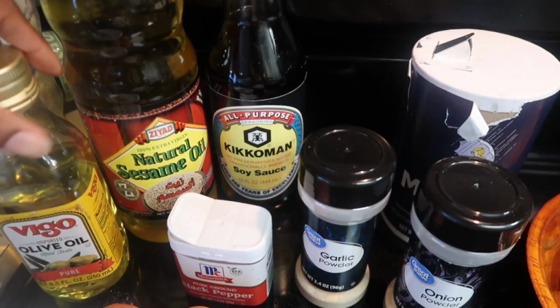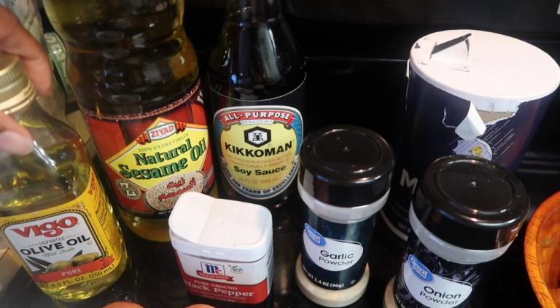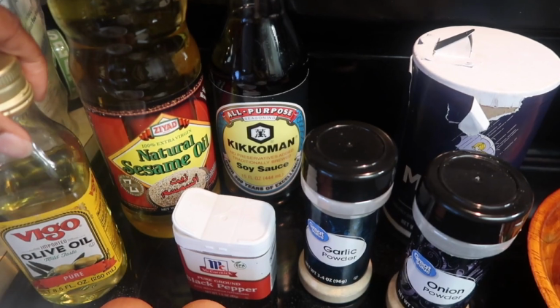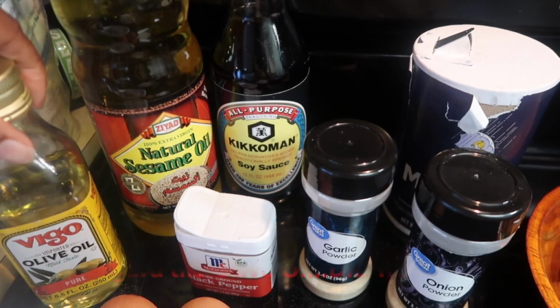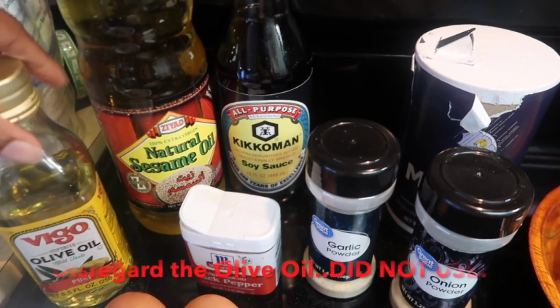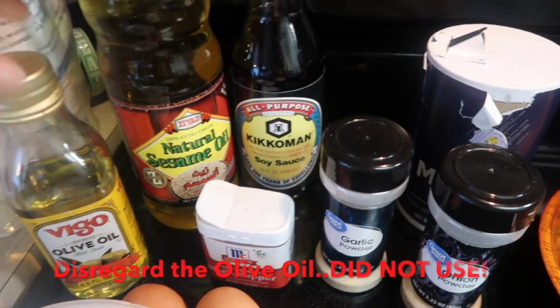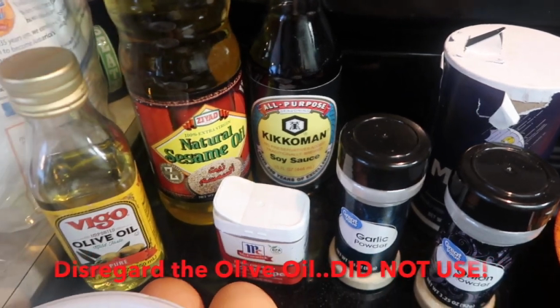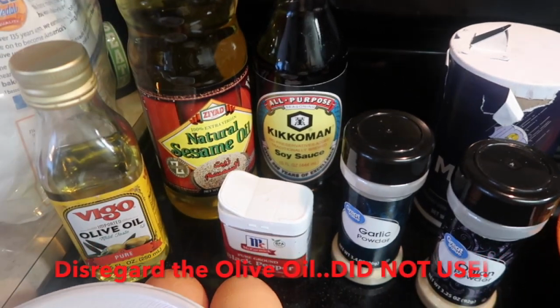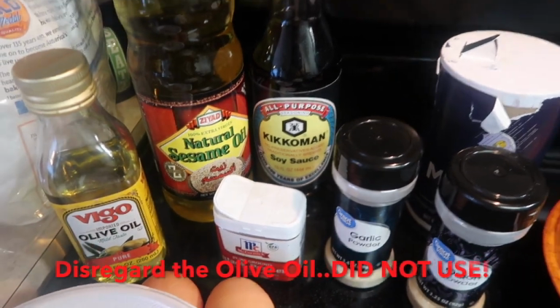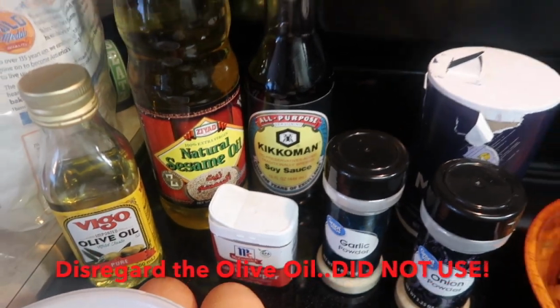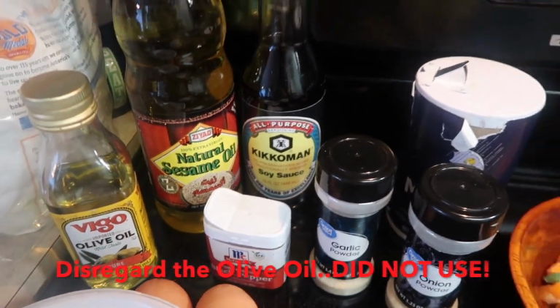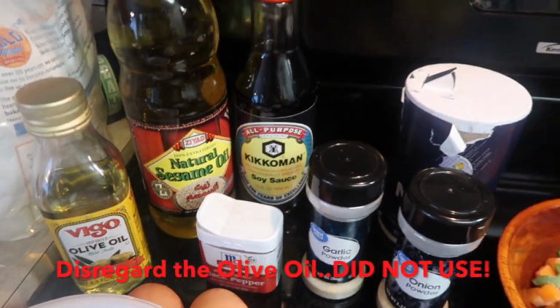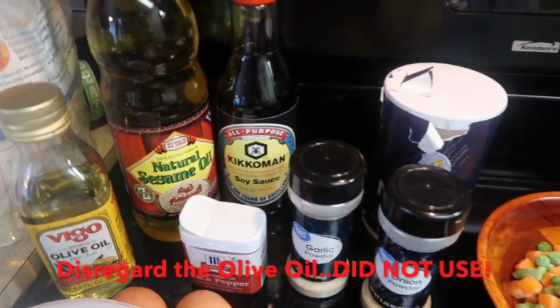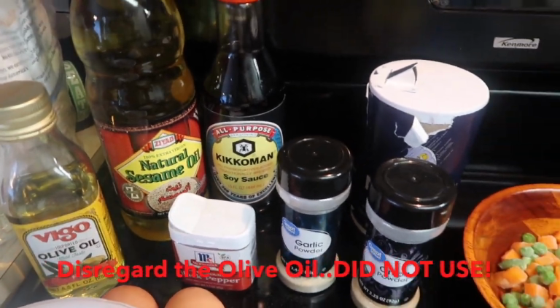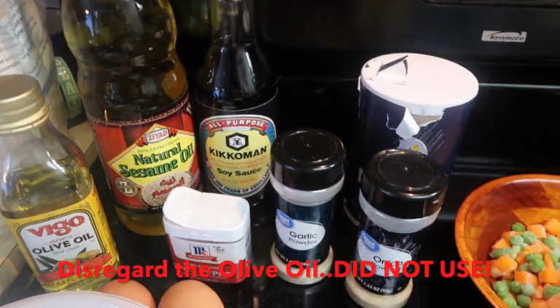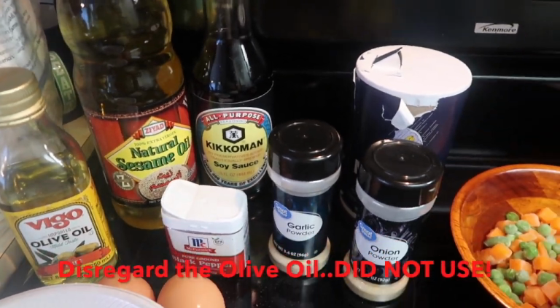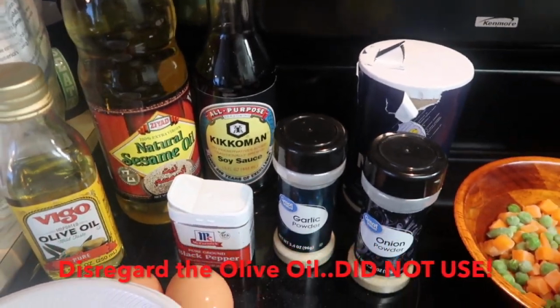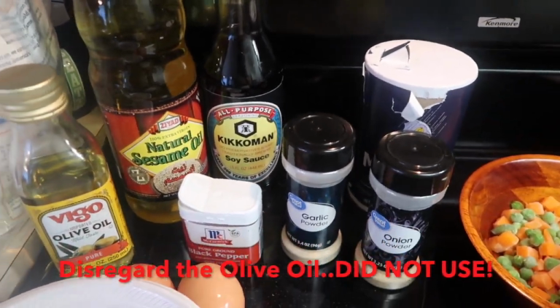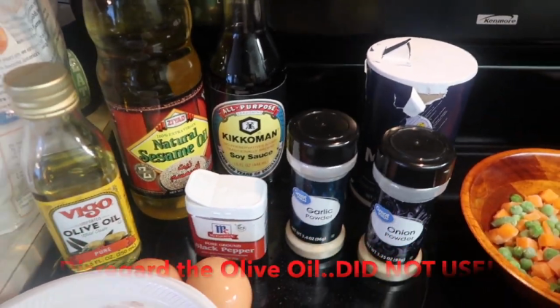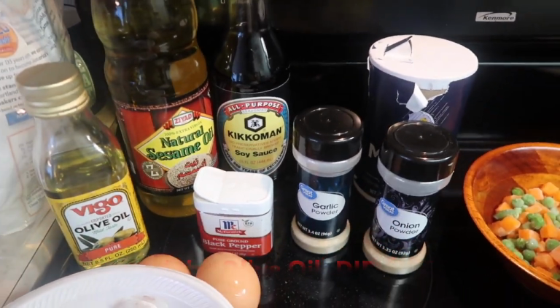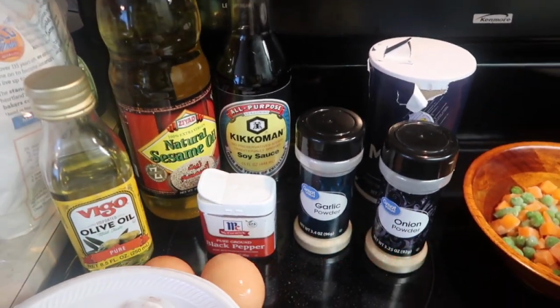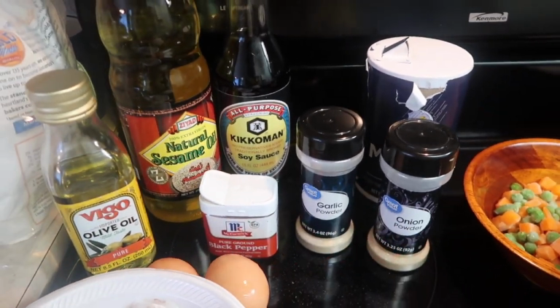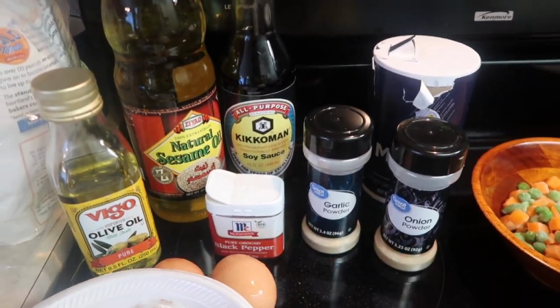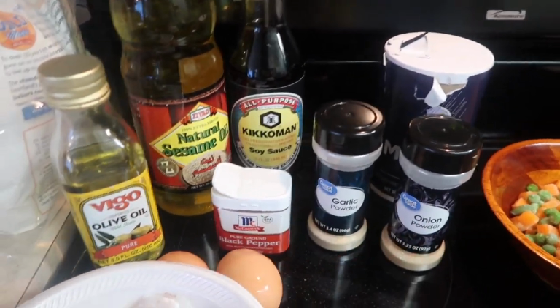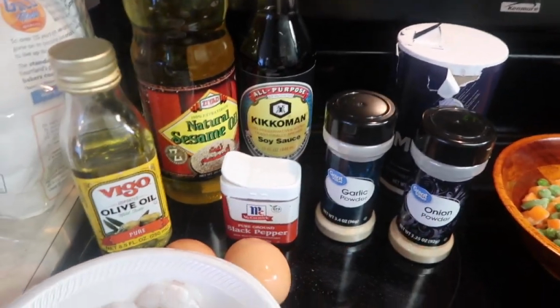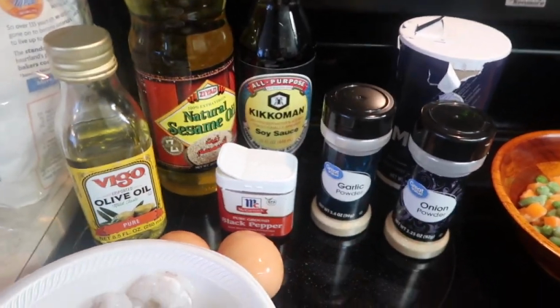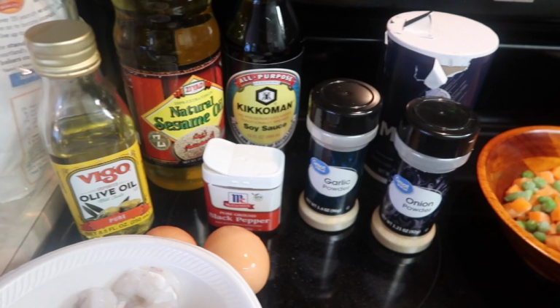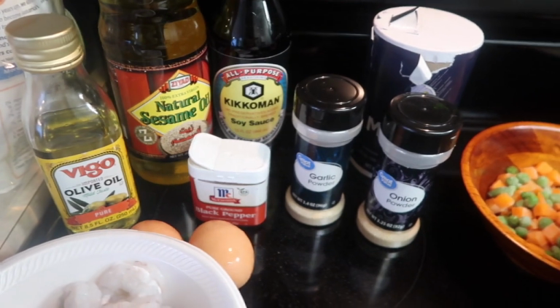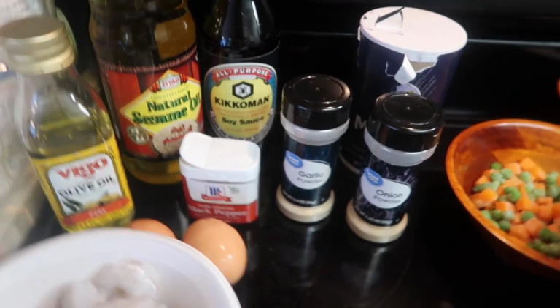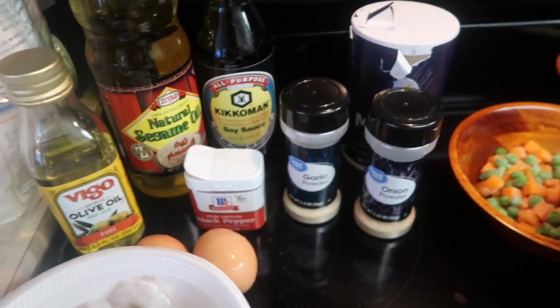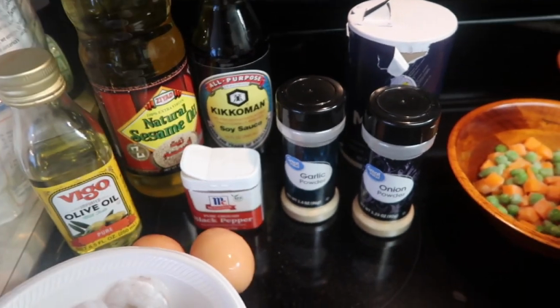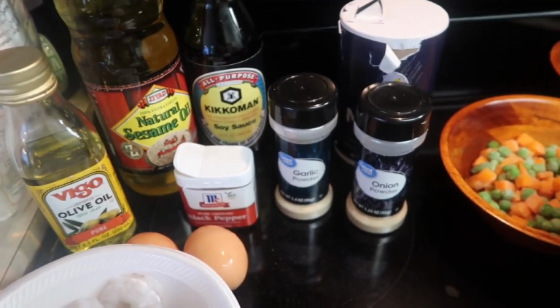And for seasonings and sauces: salt, pepper, garlic powder, onion powder, sesame oil, vegetable oil, and soy sauce.